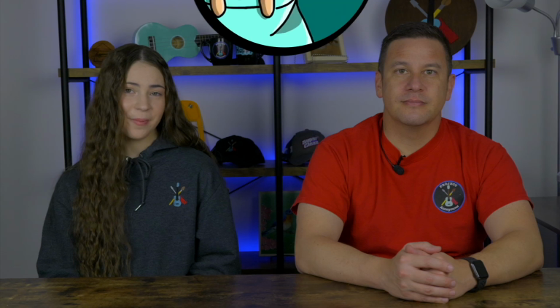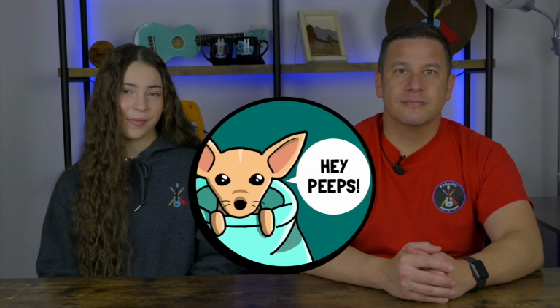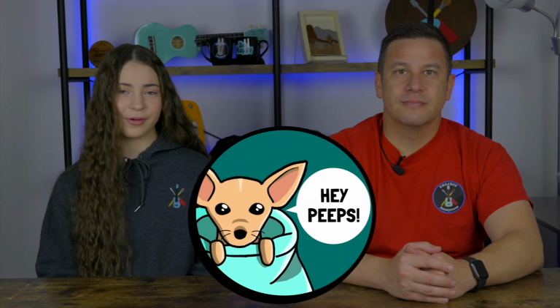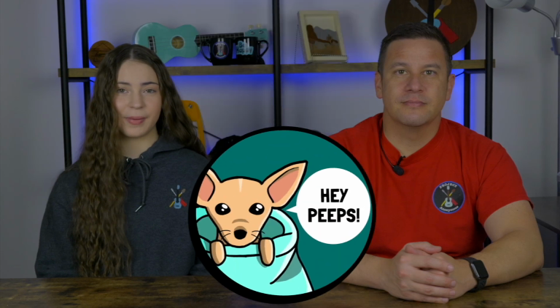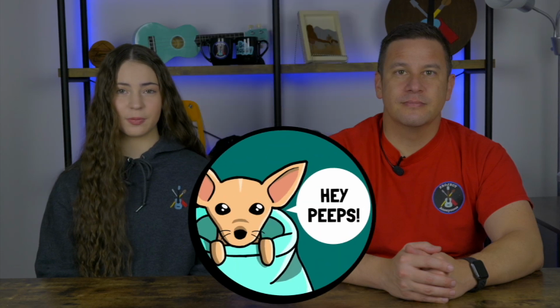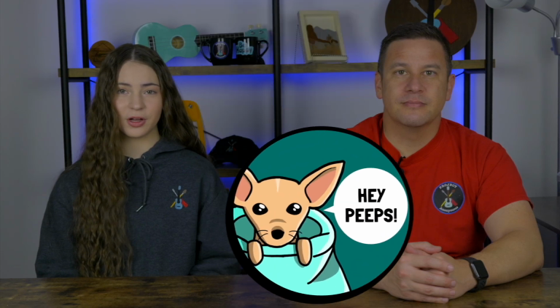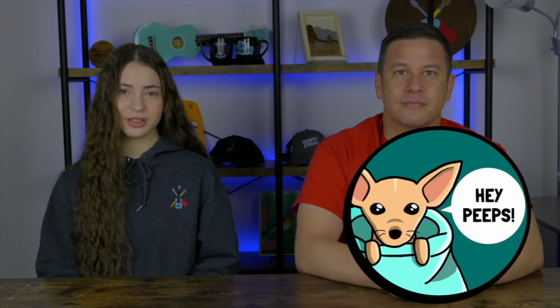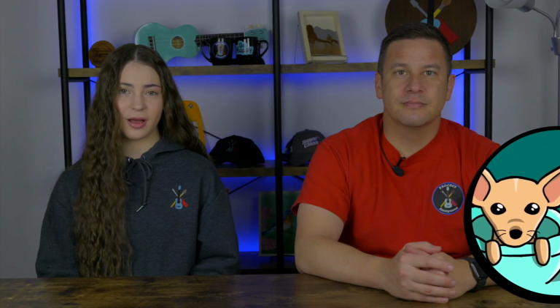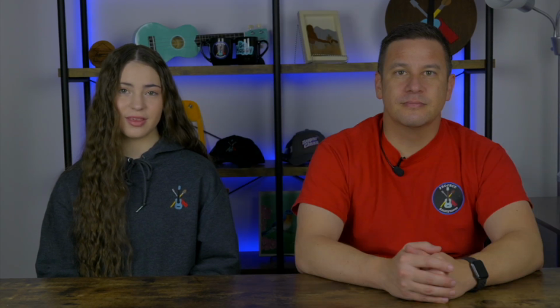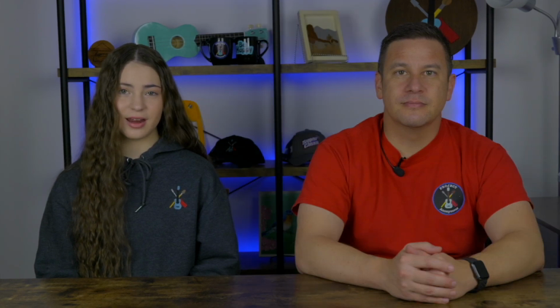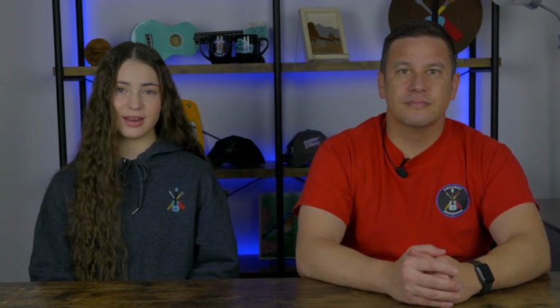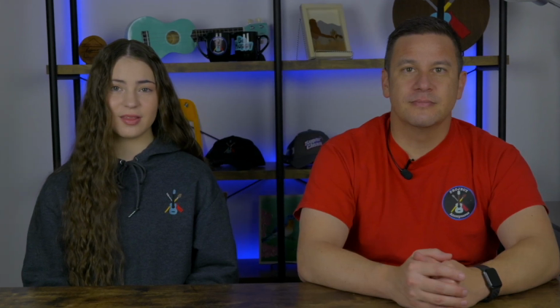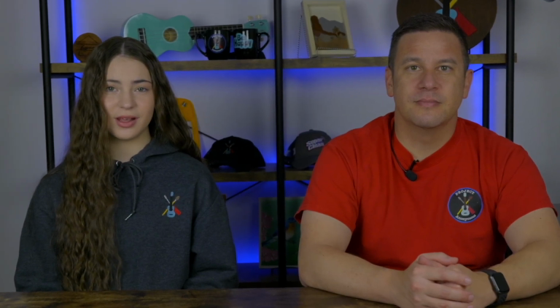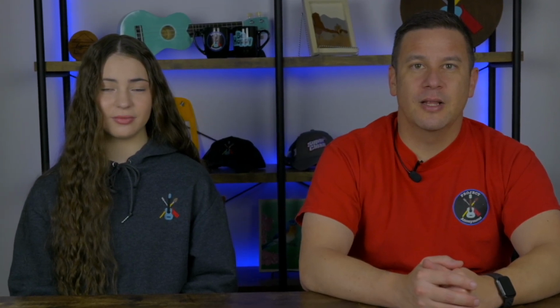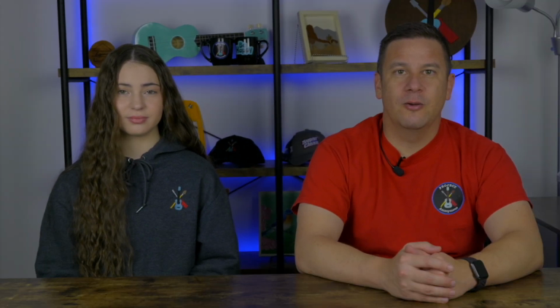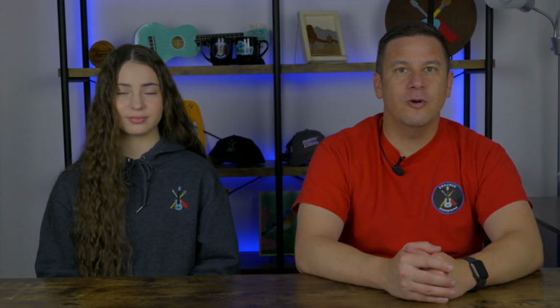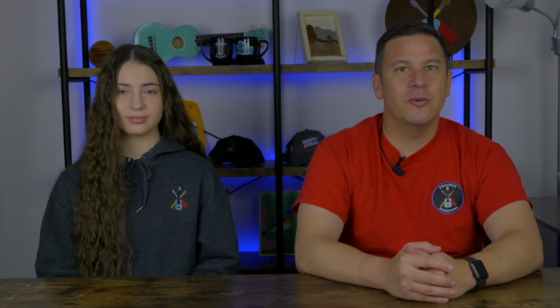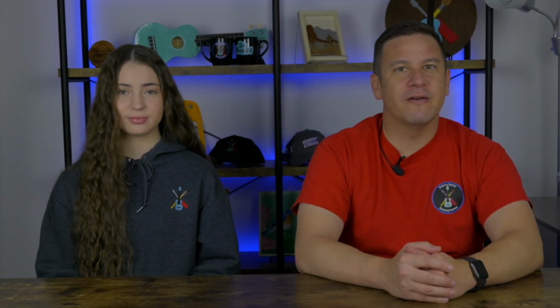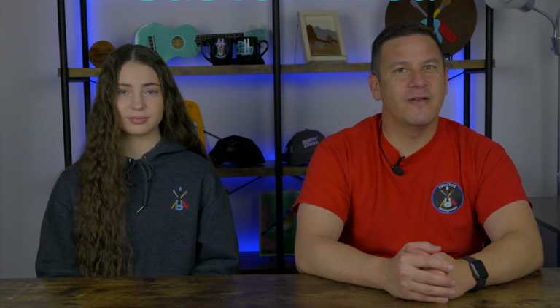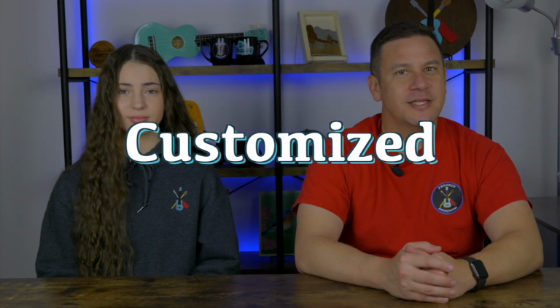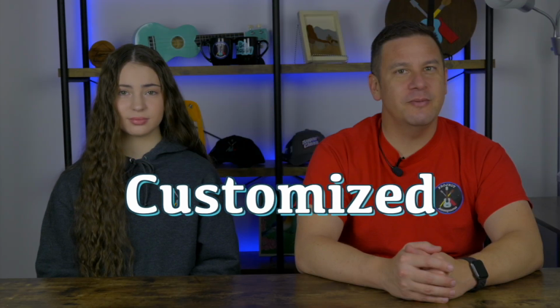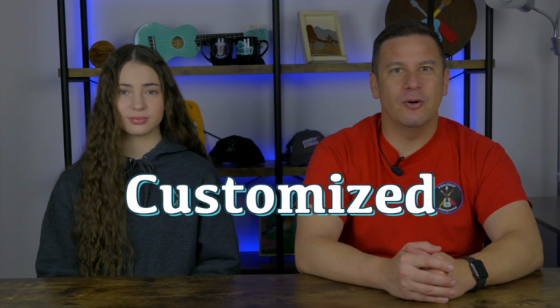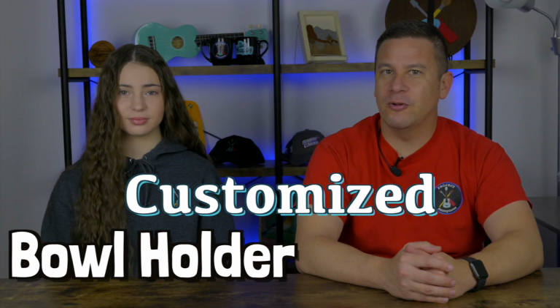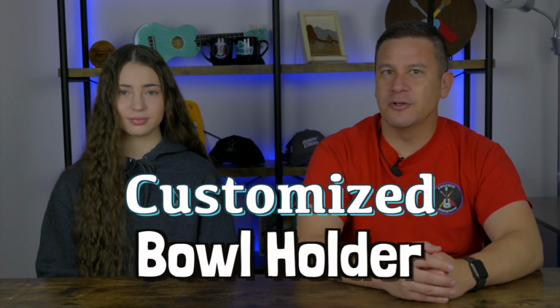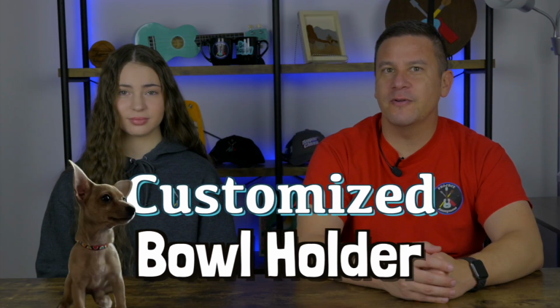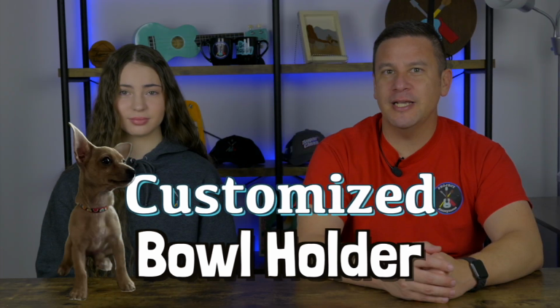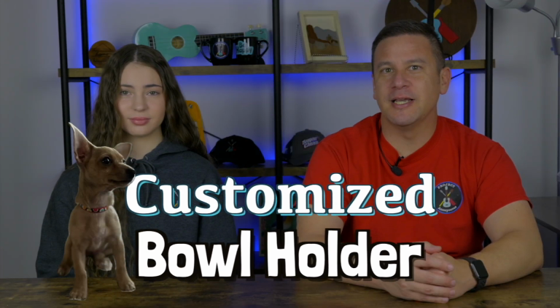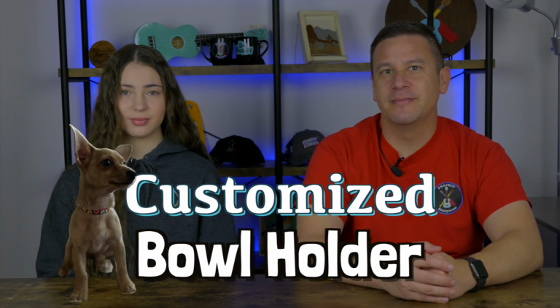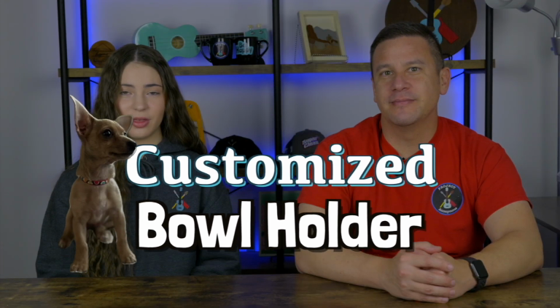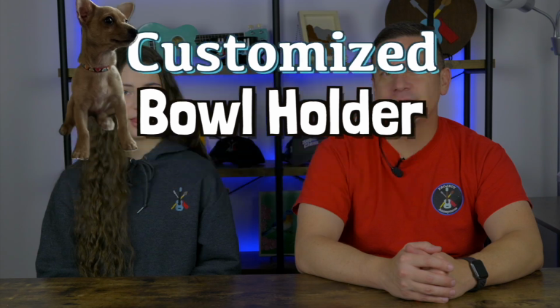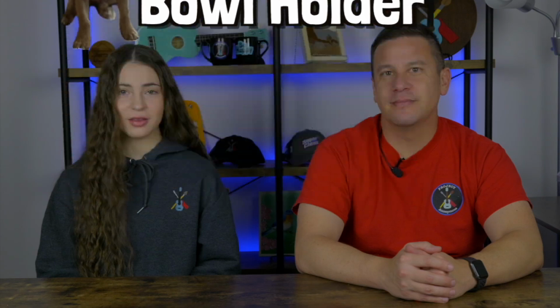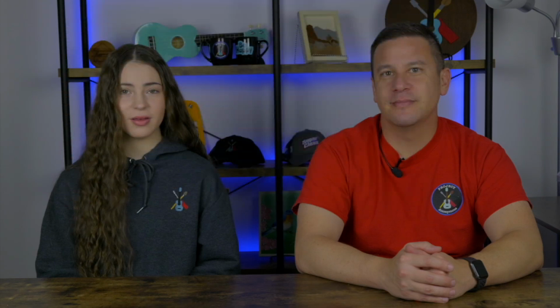Hey peeps, welcome back to Project Anonymous, and in today's video we're going to make a fancy bowl holder for Daisy. So let's get to it.